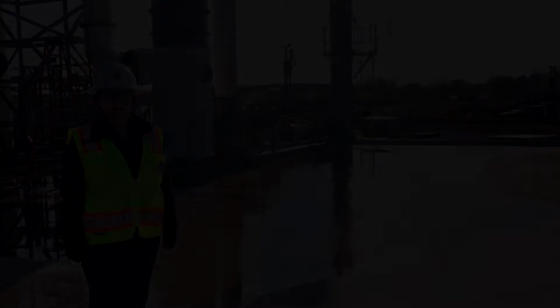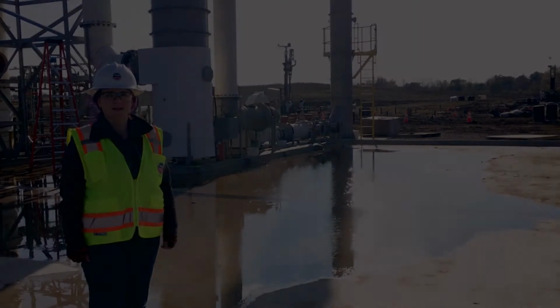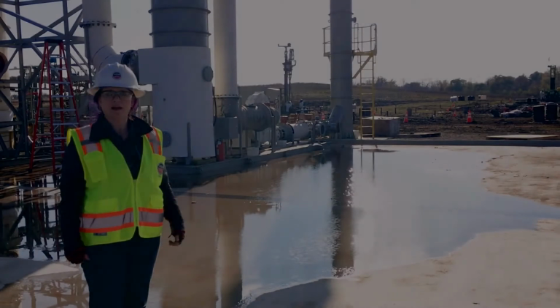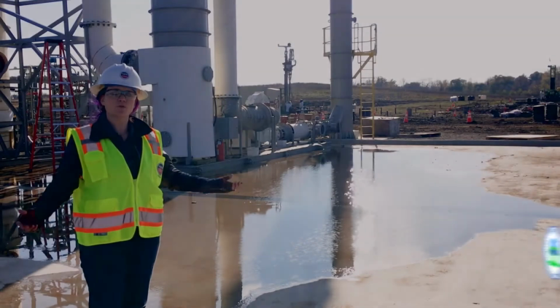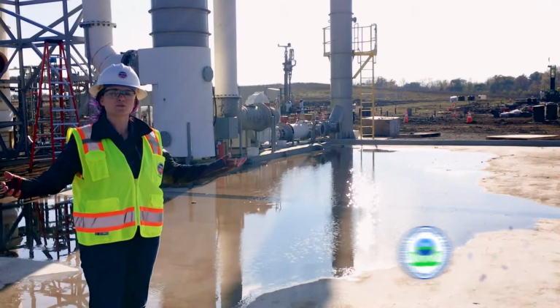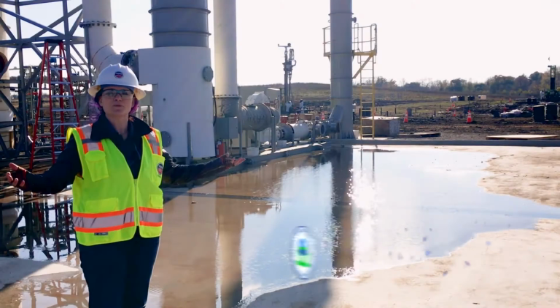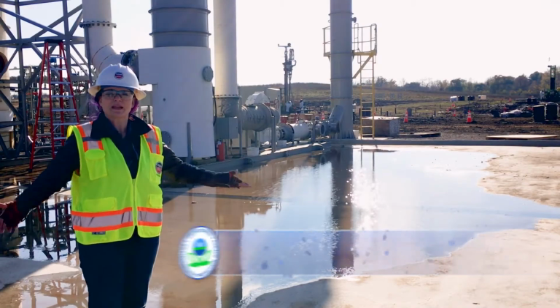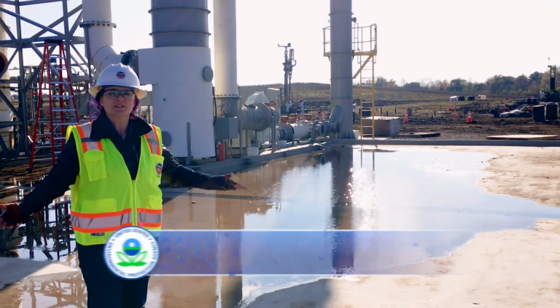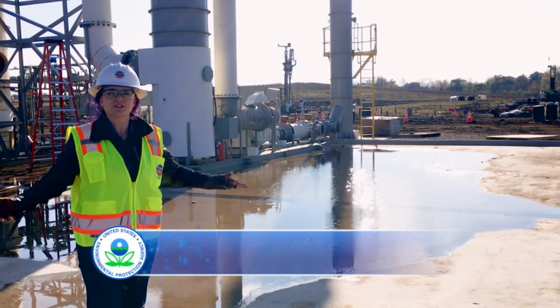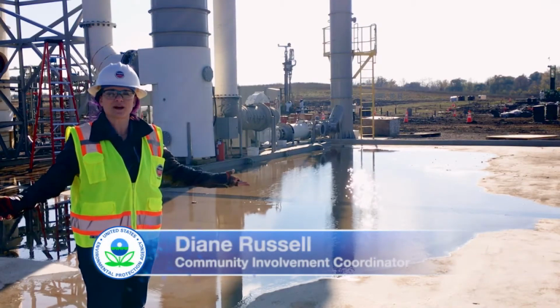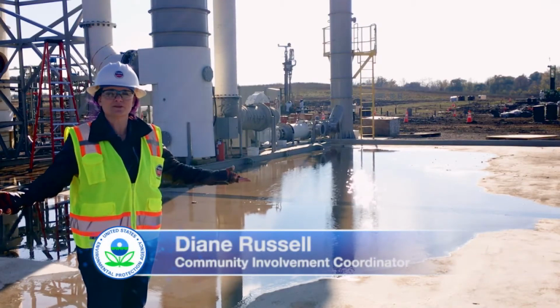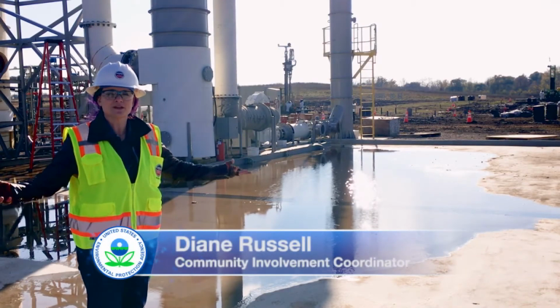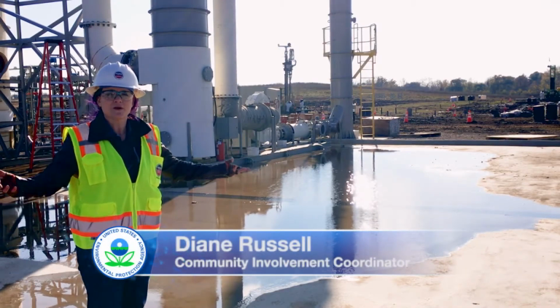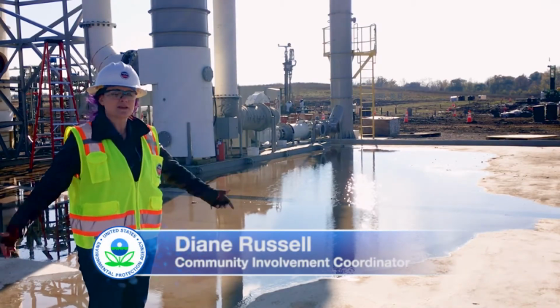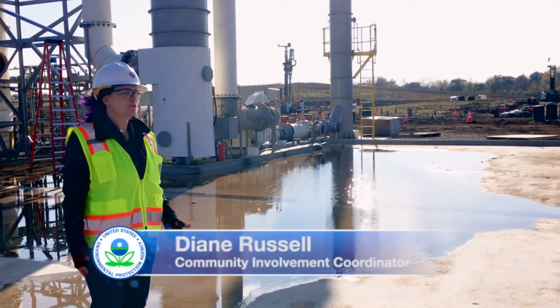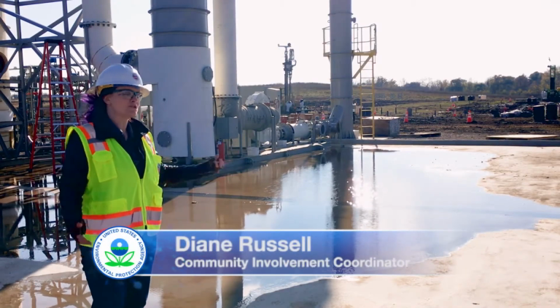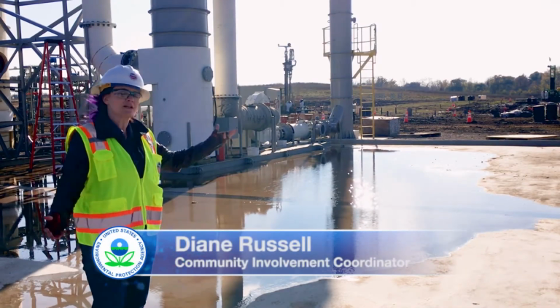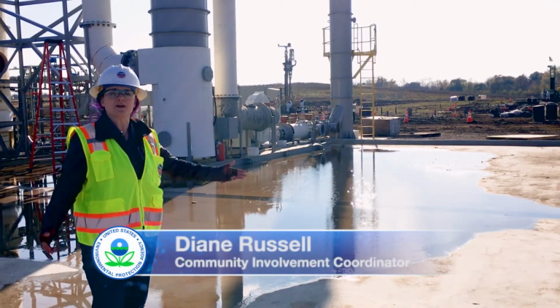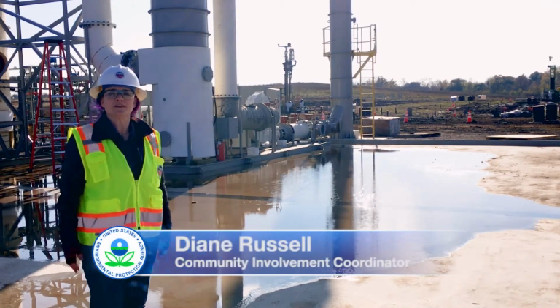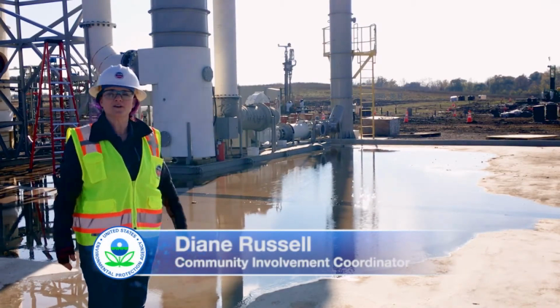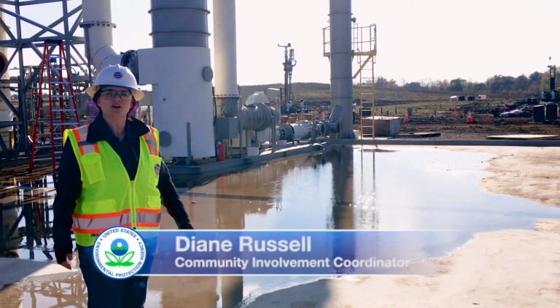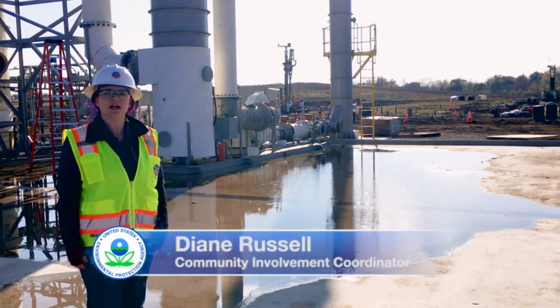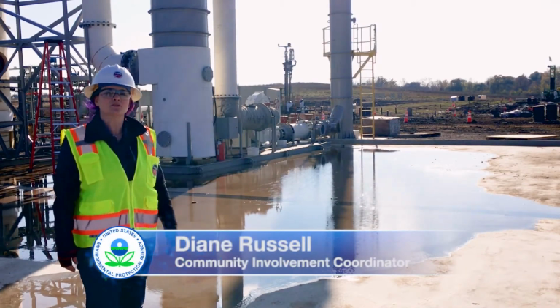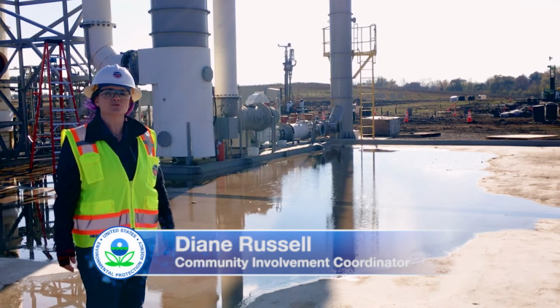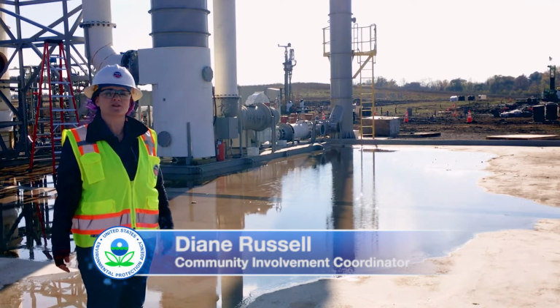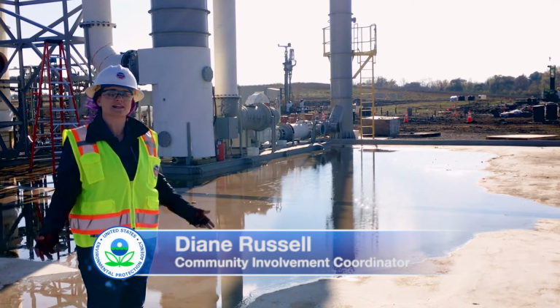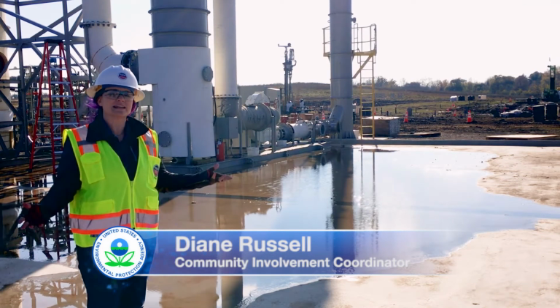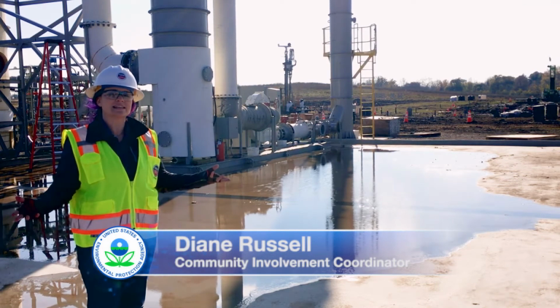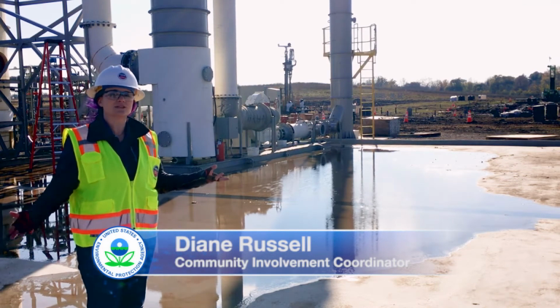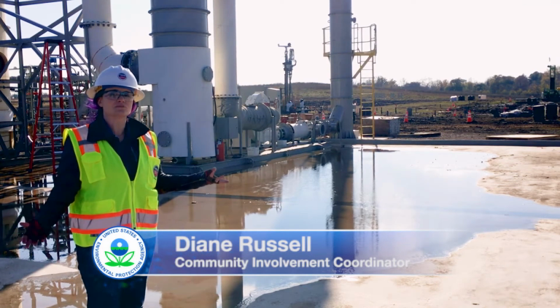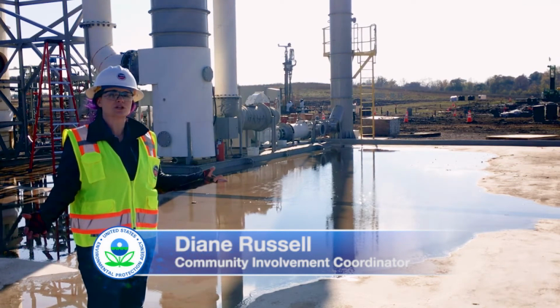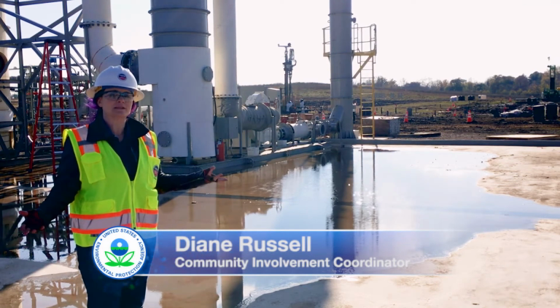Ever wonder what it would be like to cook the ground? Well, that's what we're doing here at the Velsicol Chemical Superfund site in St. Louis, Michigan.